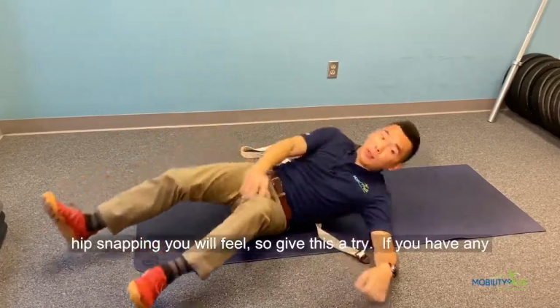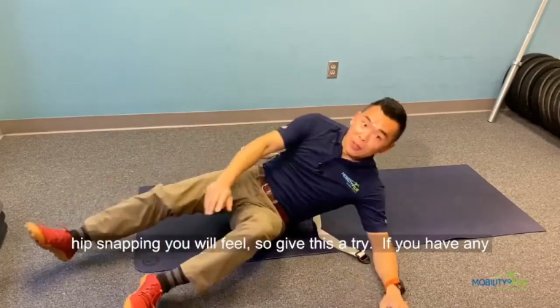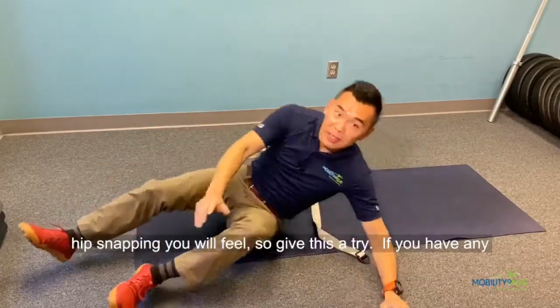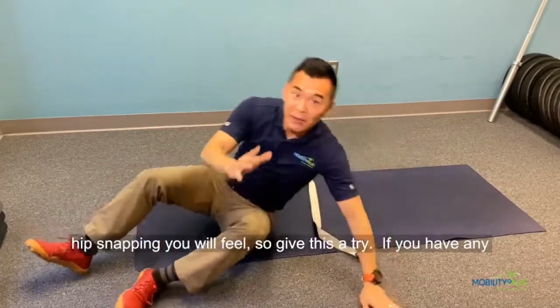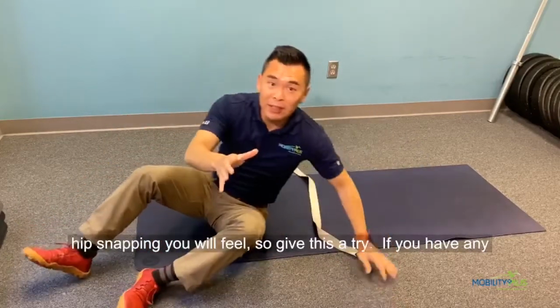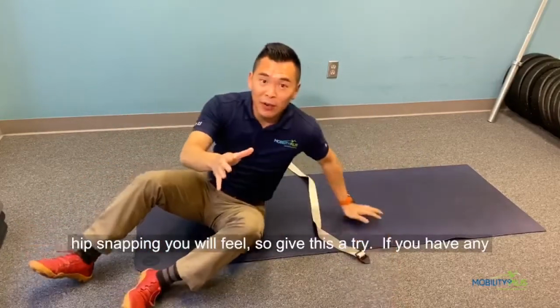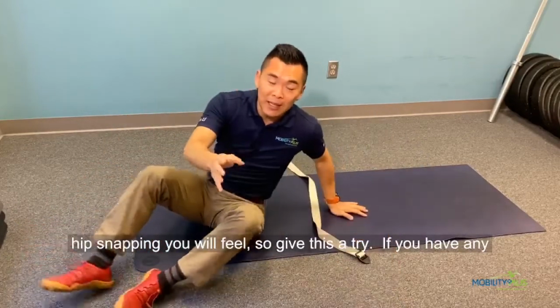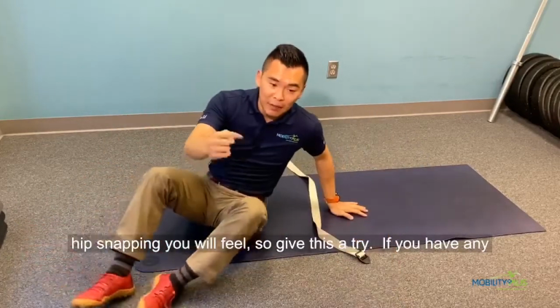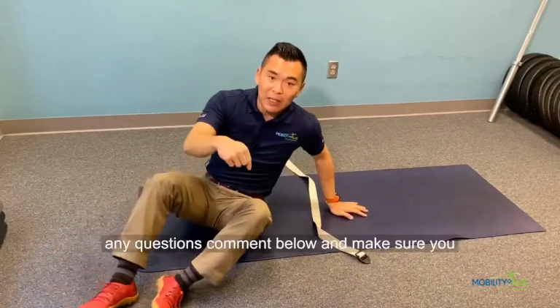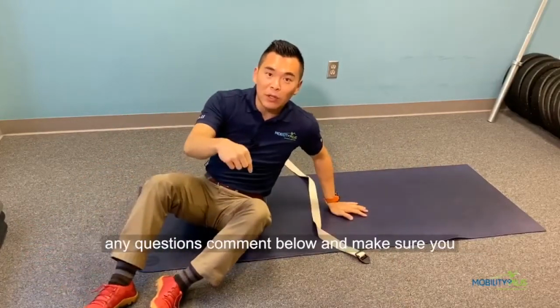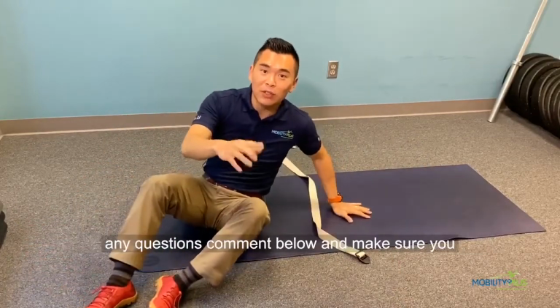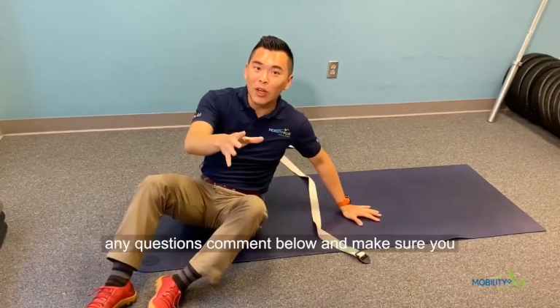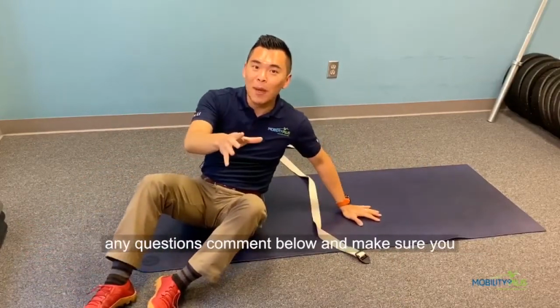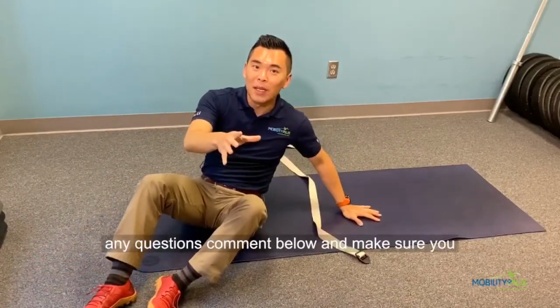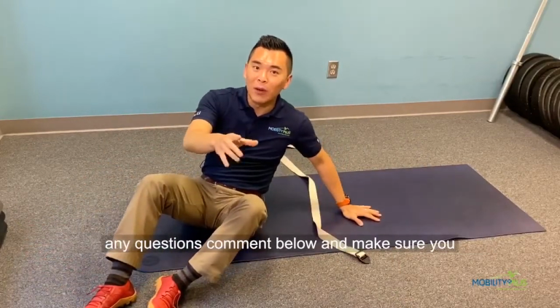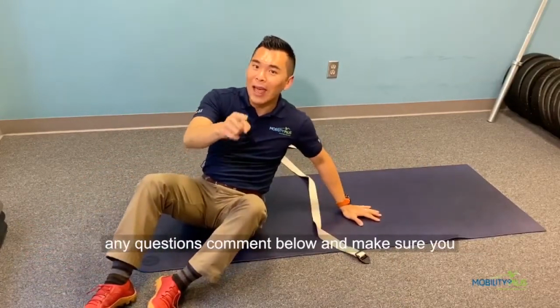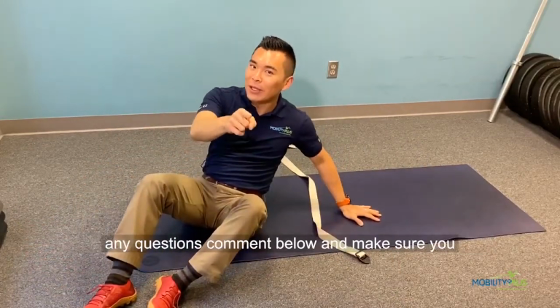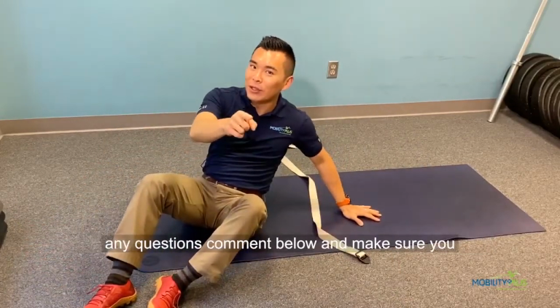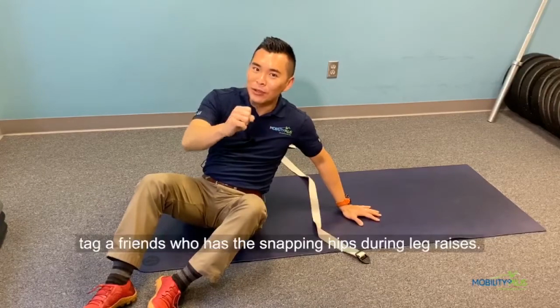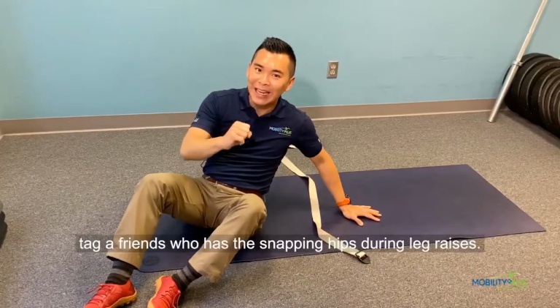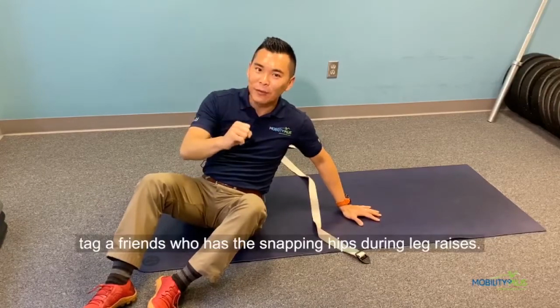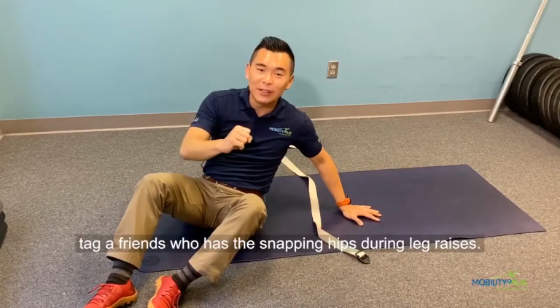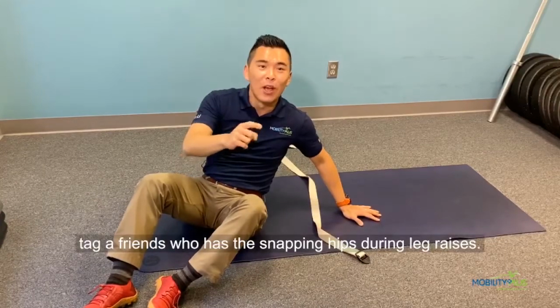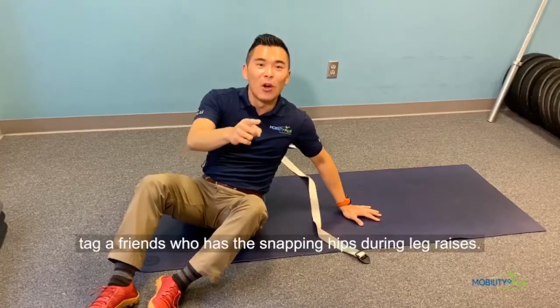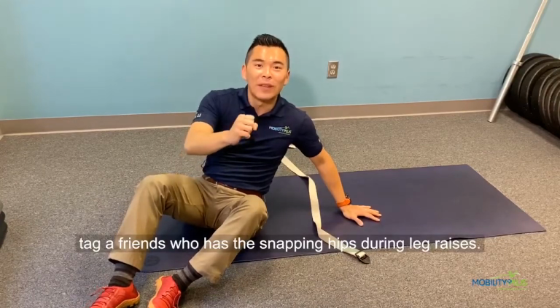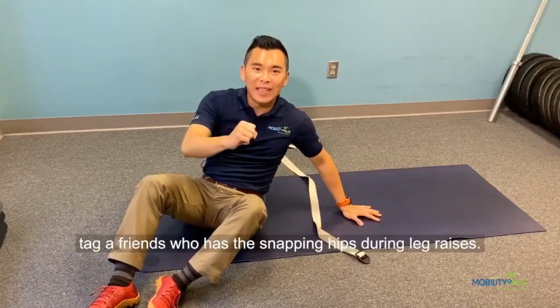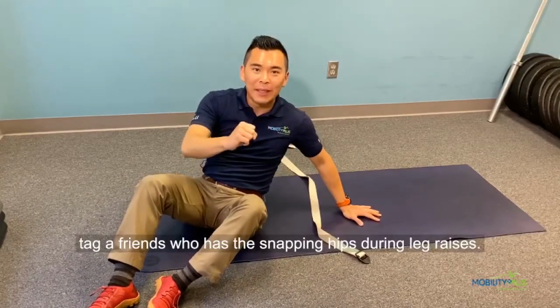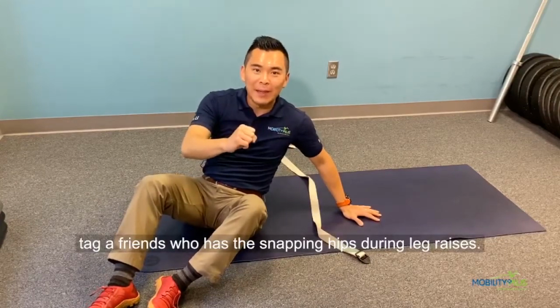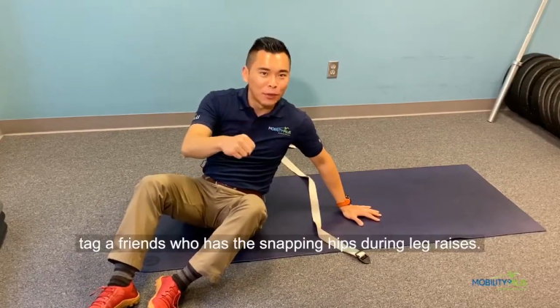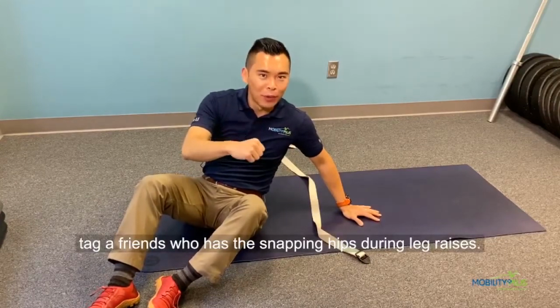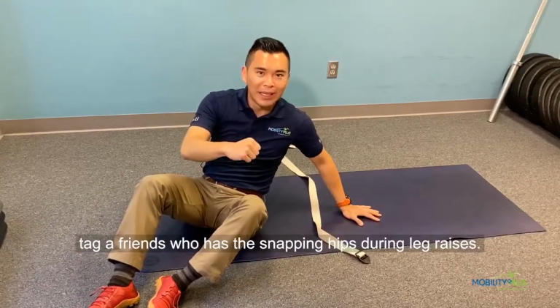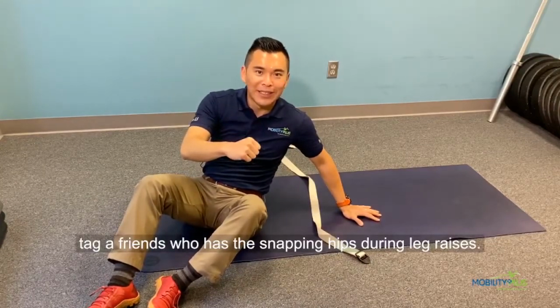Give this a try. If you have any questions, comment below, and make sure you tag a friend who has snapping hips doing leg raises.